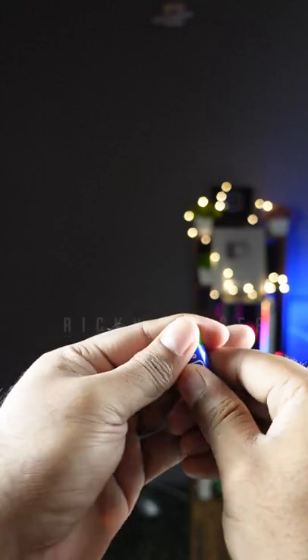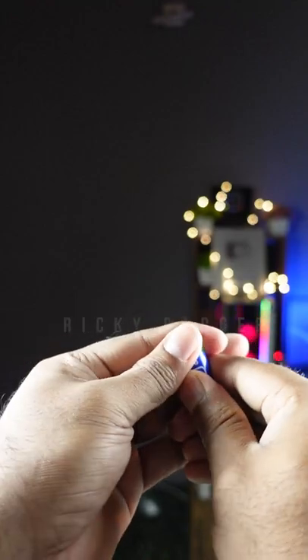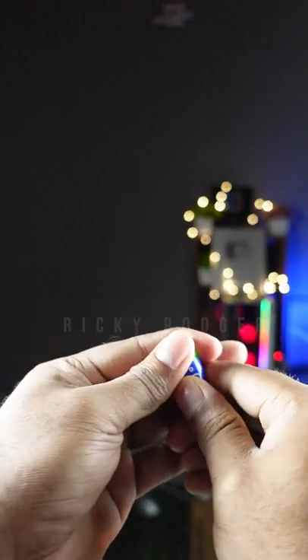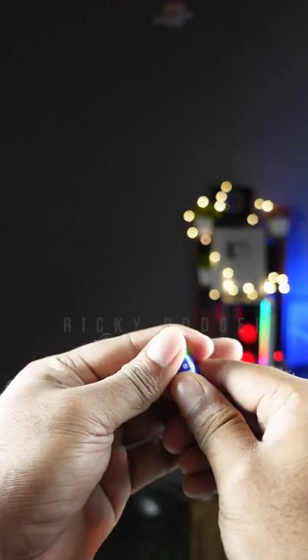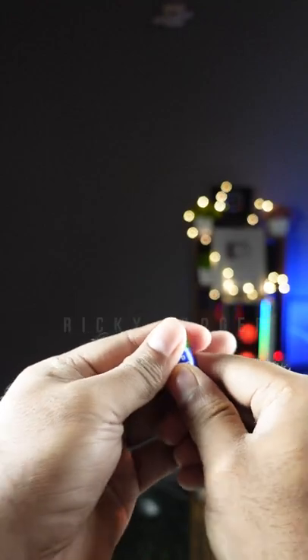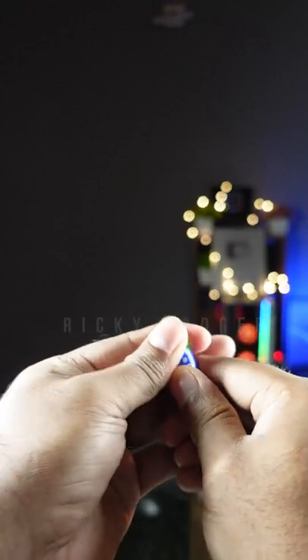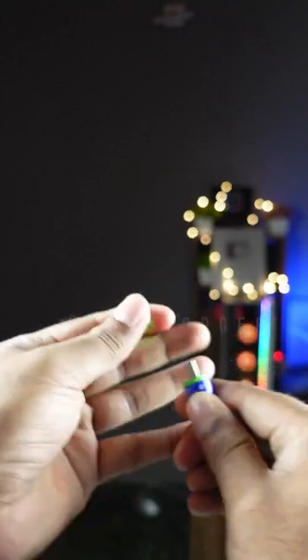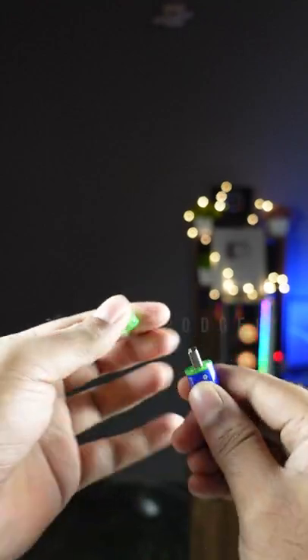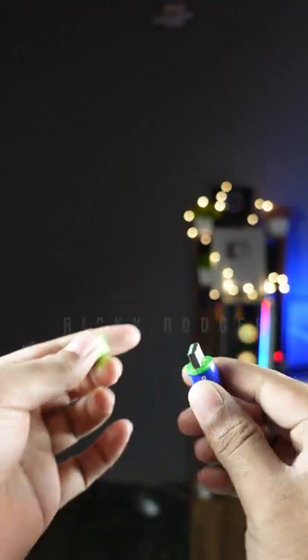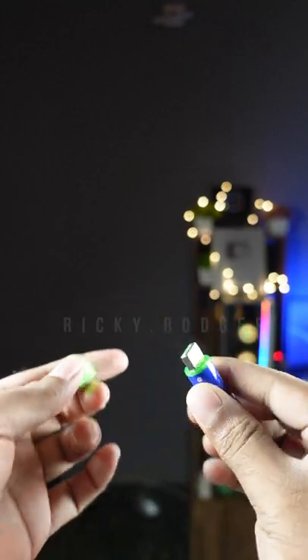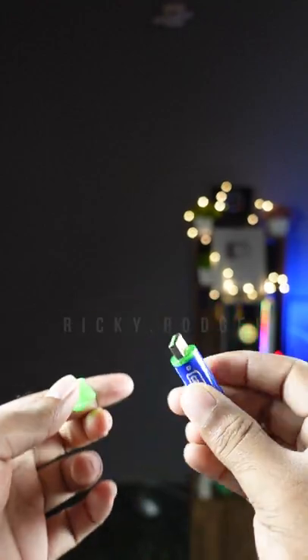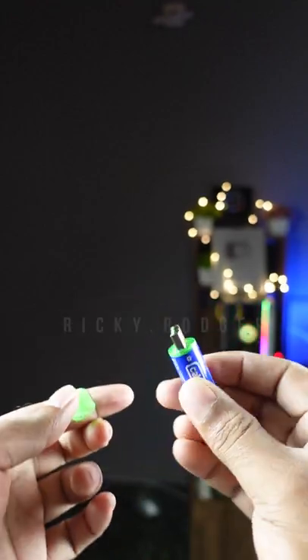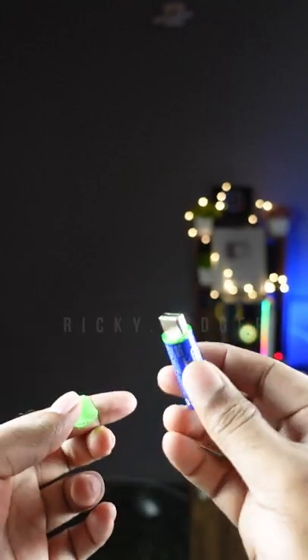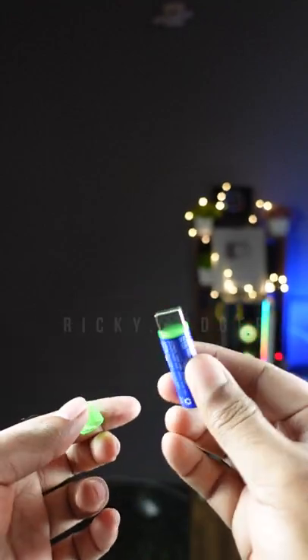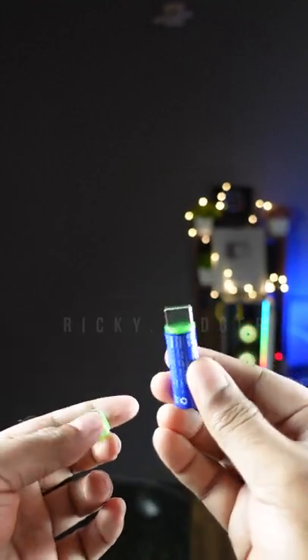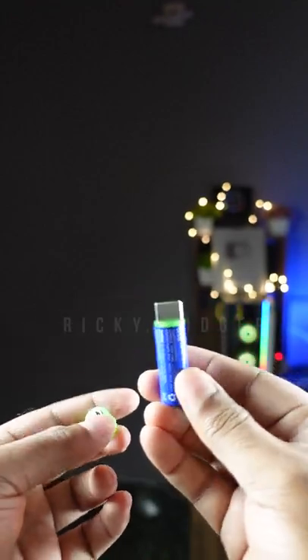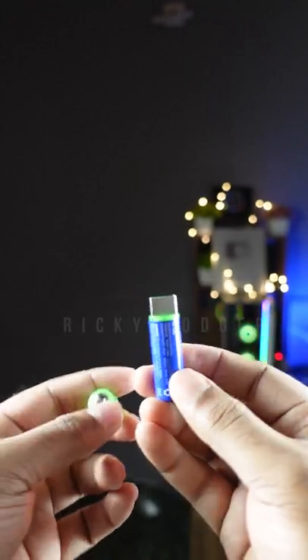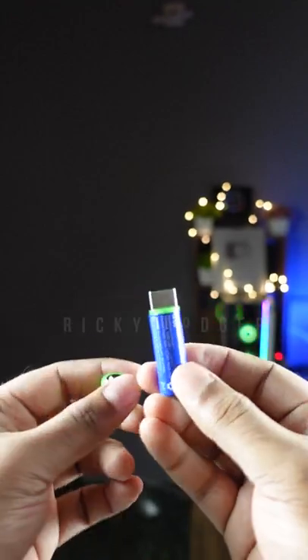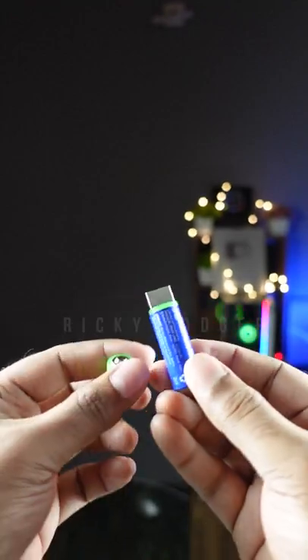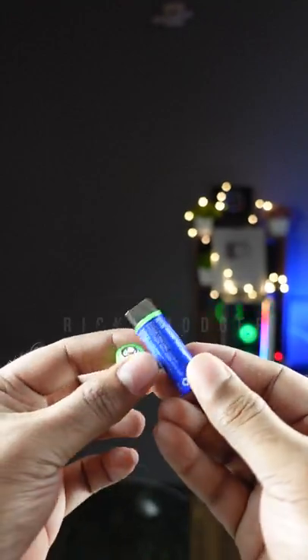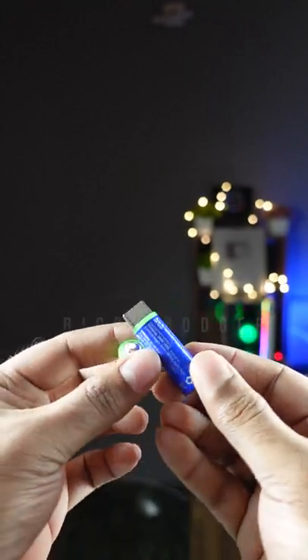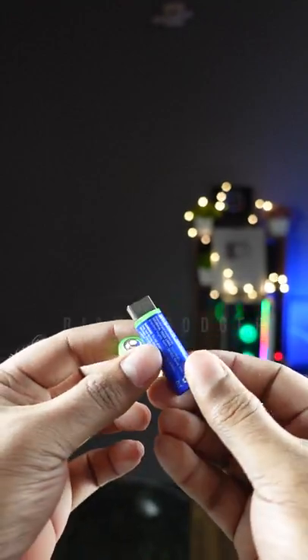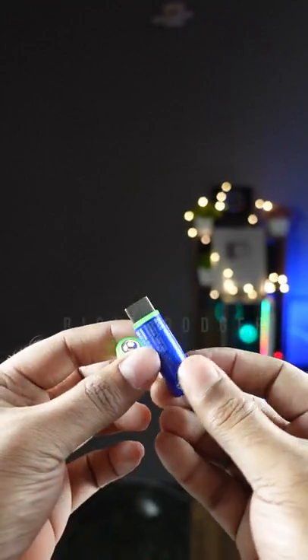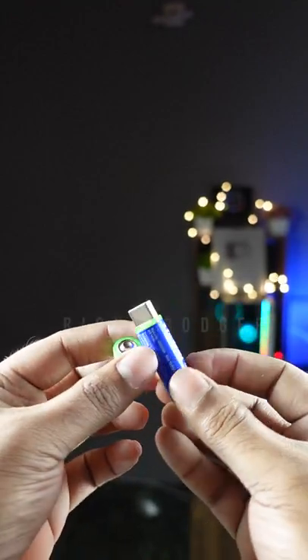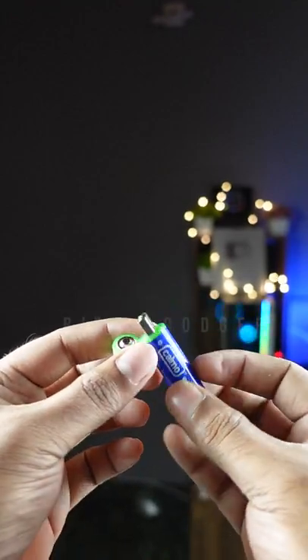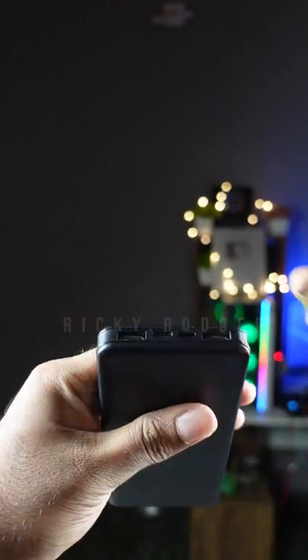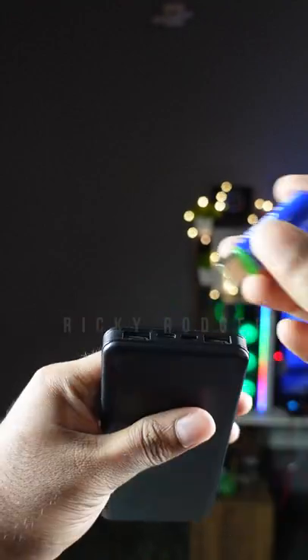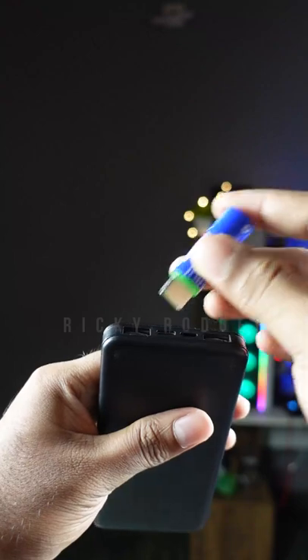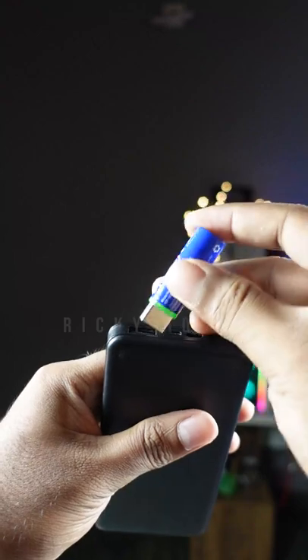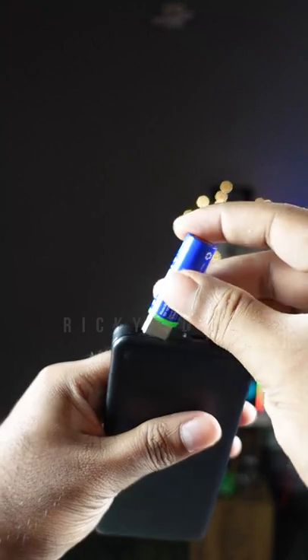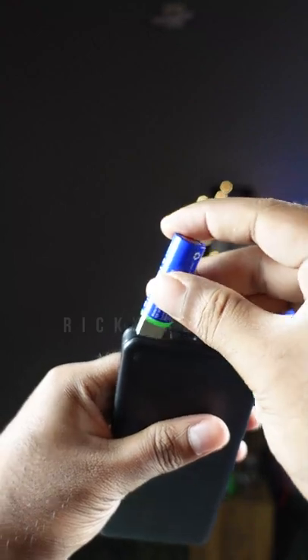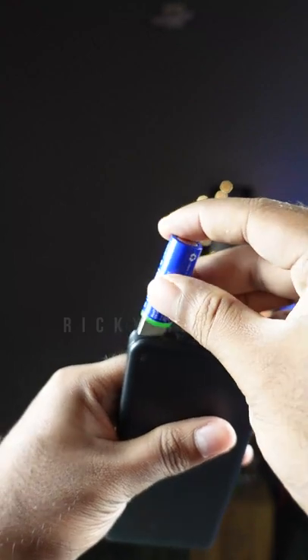This is the USB power bank. It is connected to the adapter.